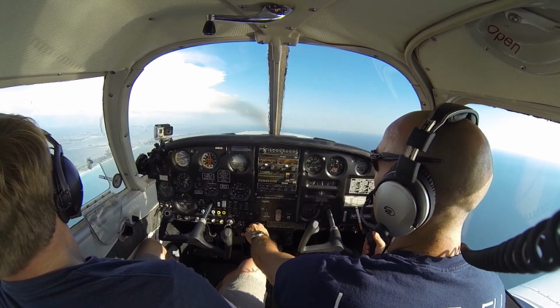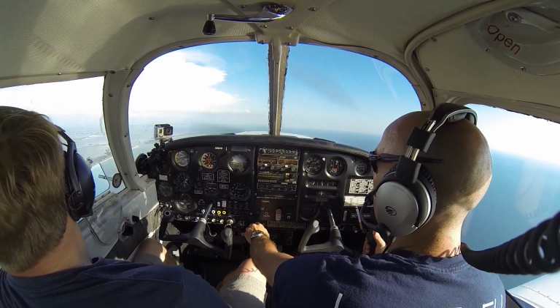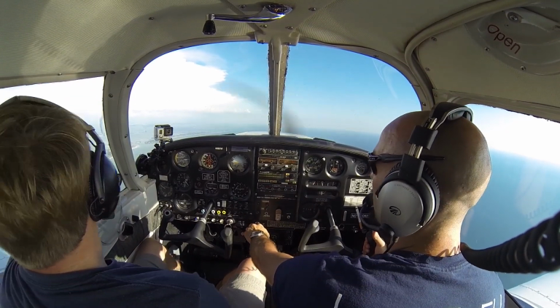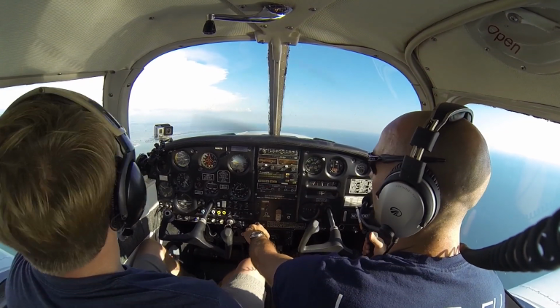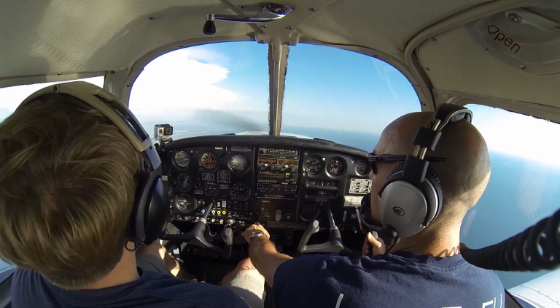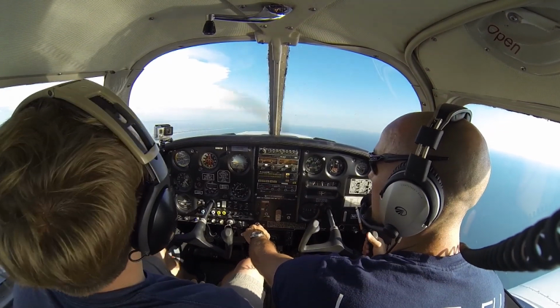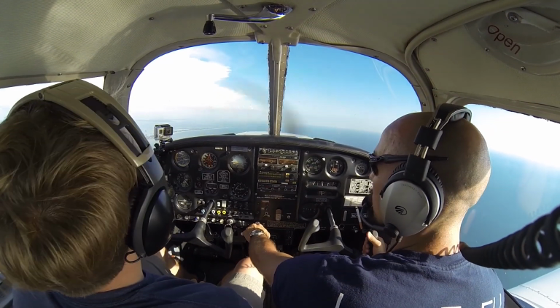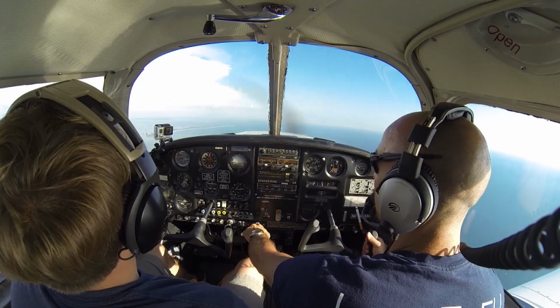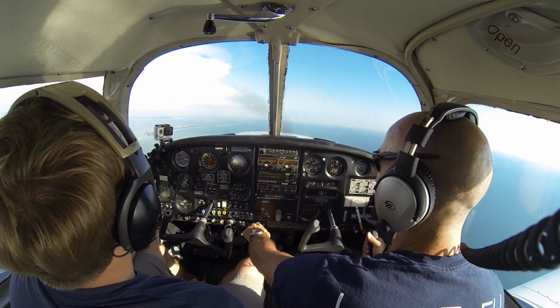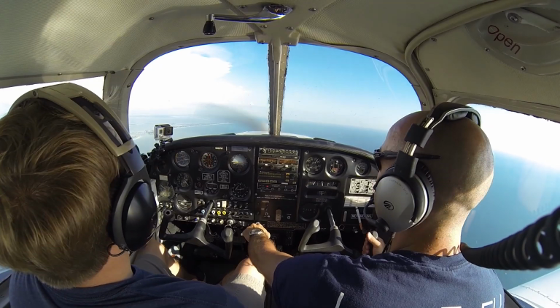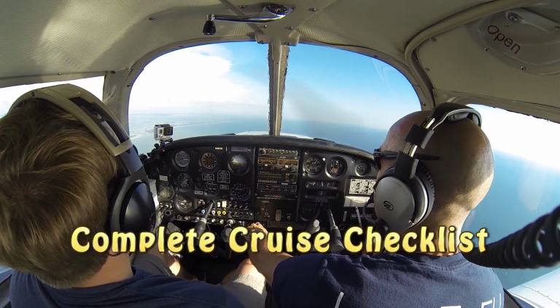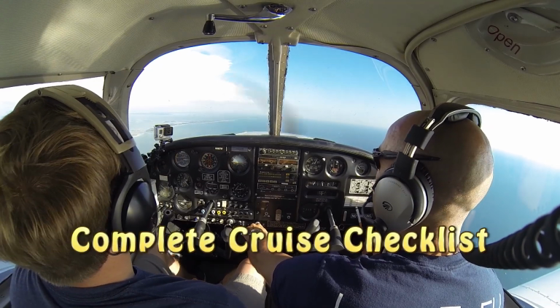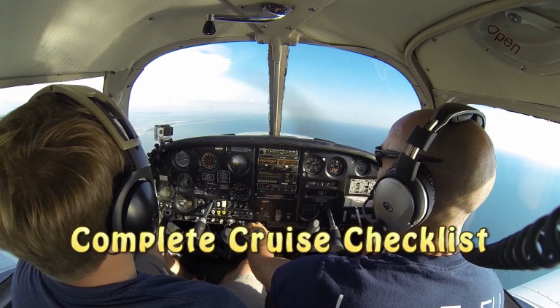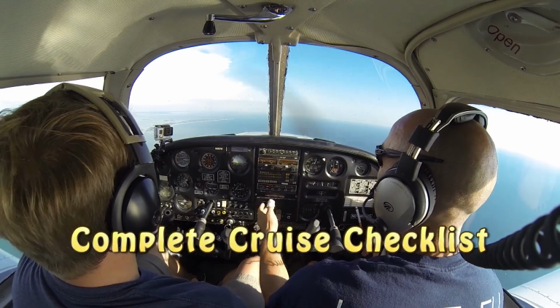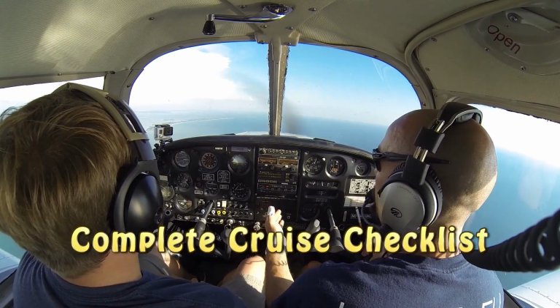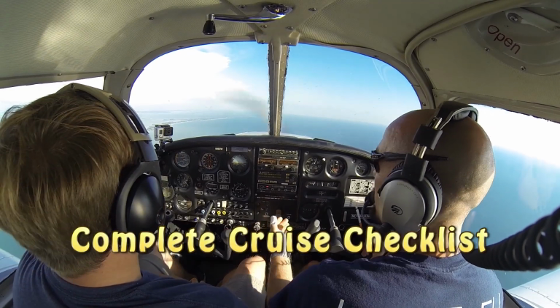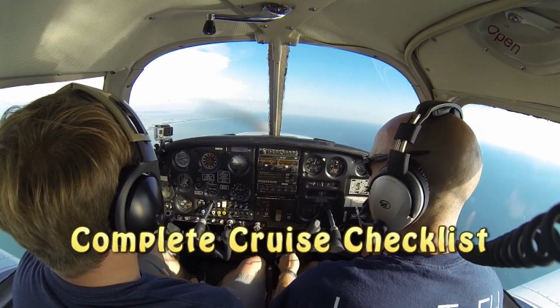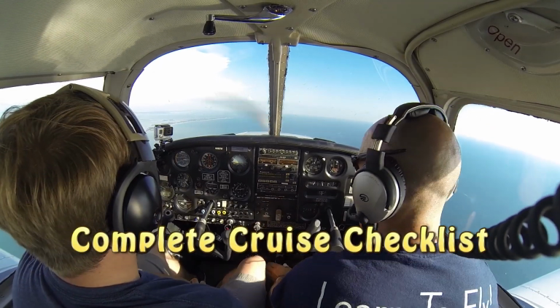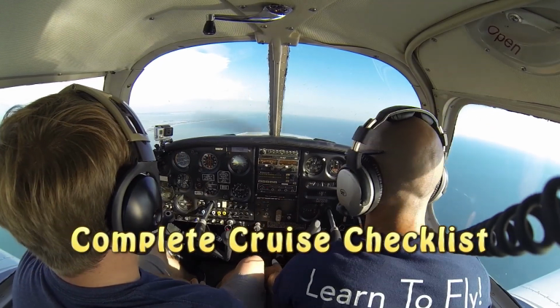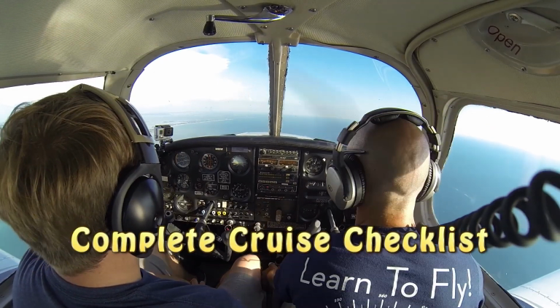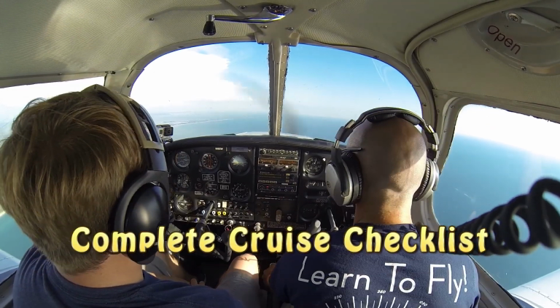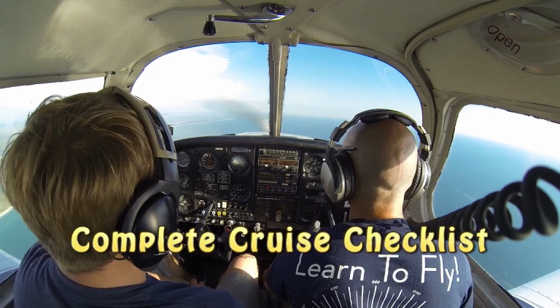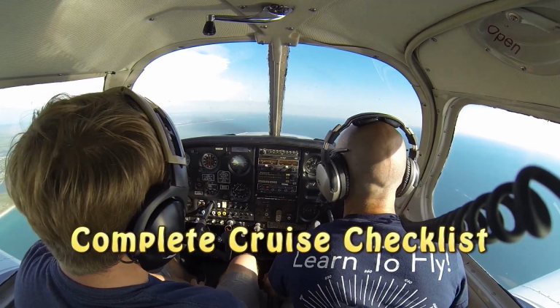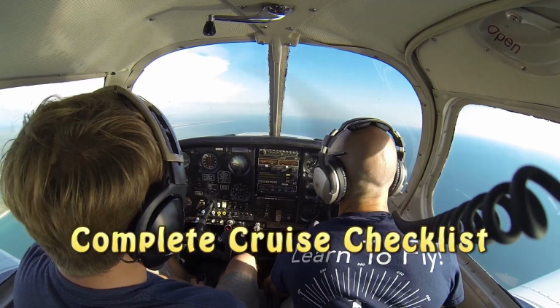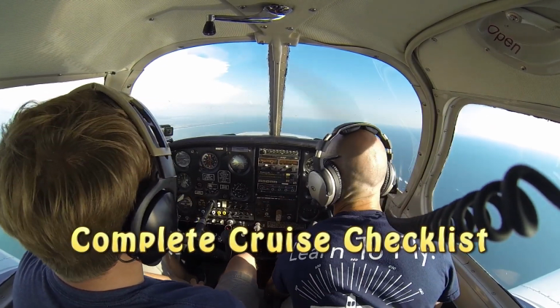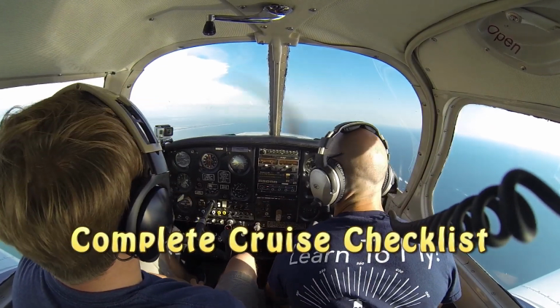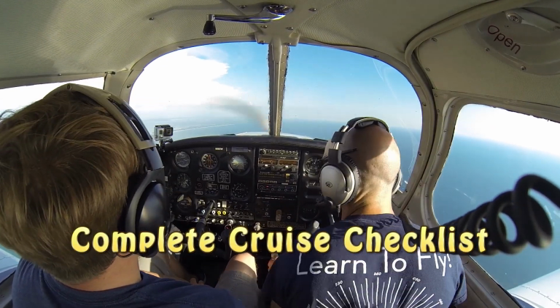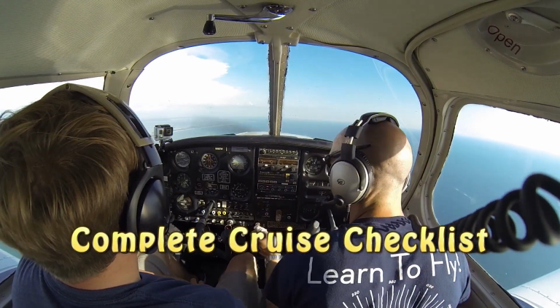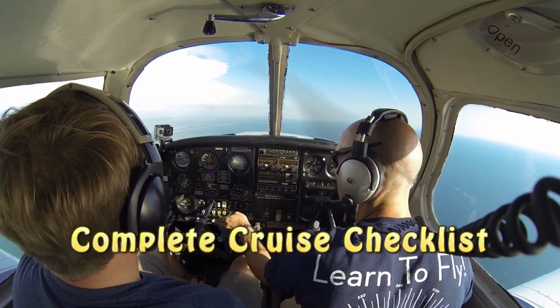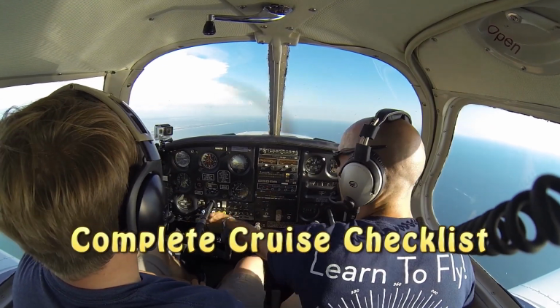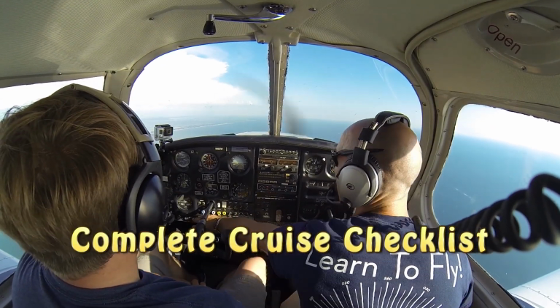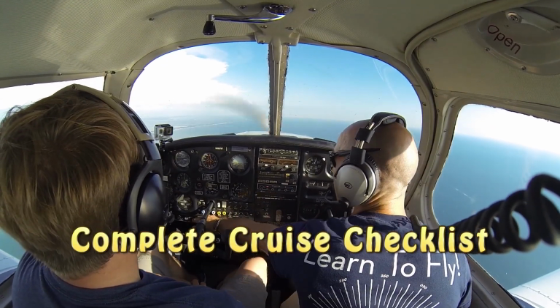We'll go ahead and set normal cruise power here and configure for cruise flight. Flaps retracted, fuel pump off.